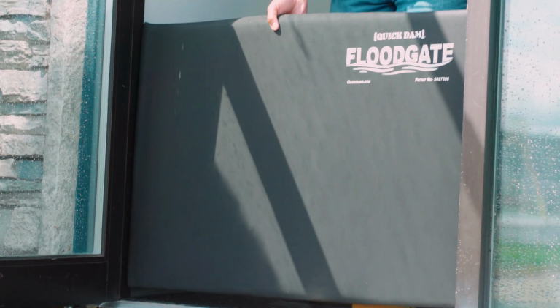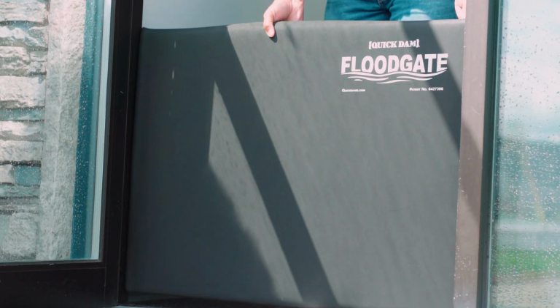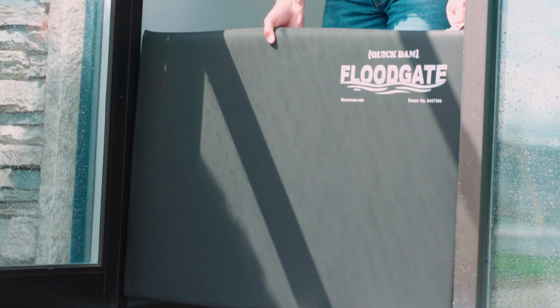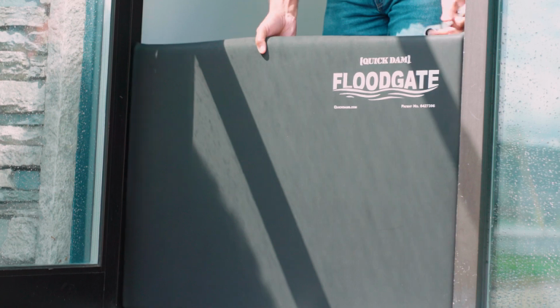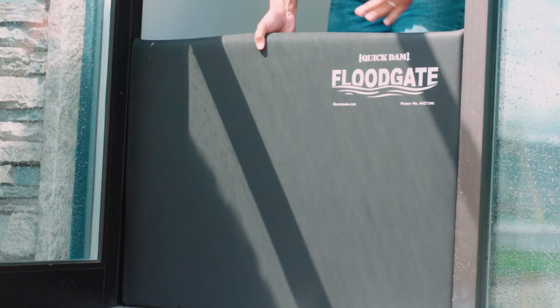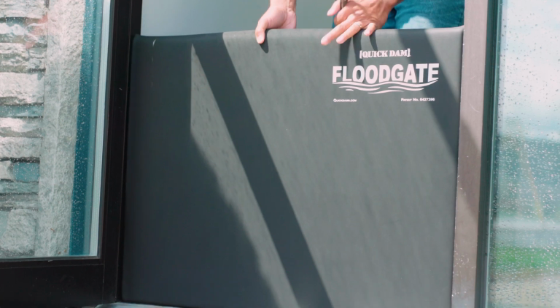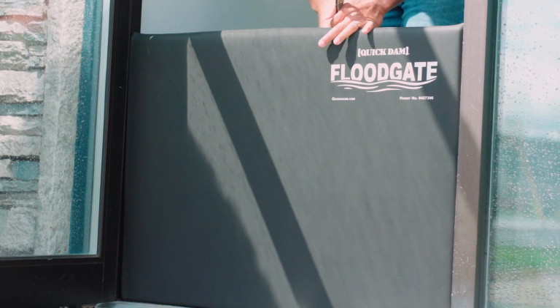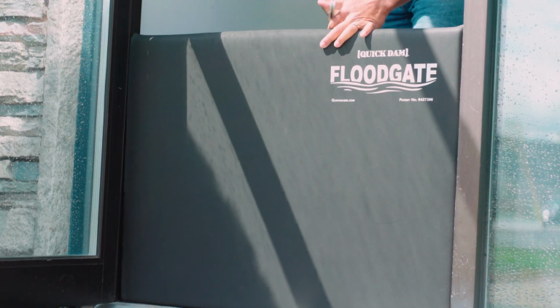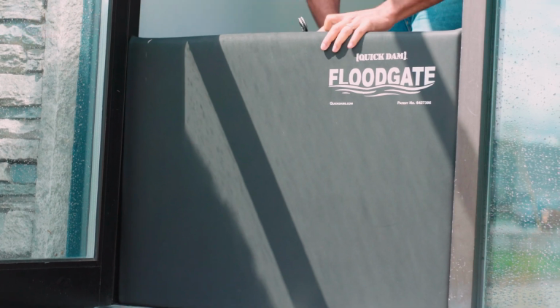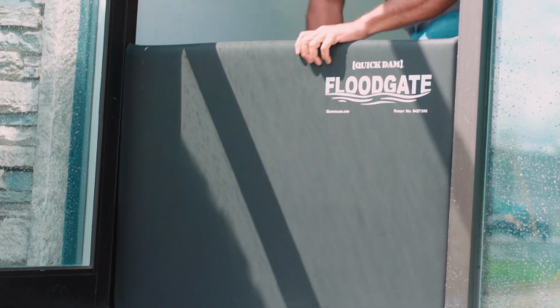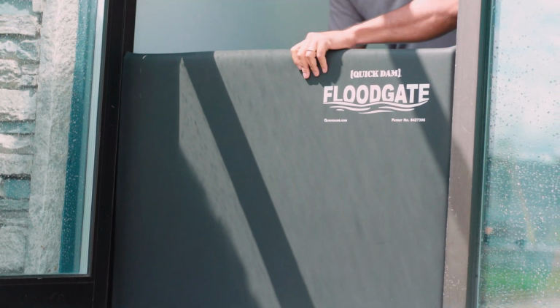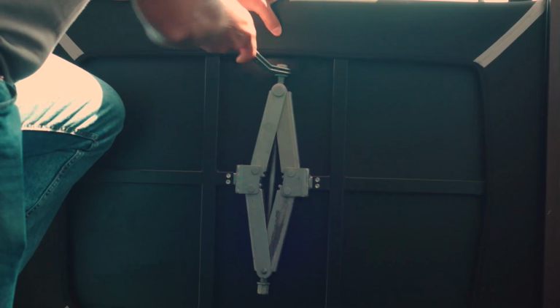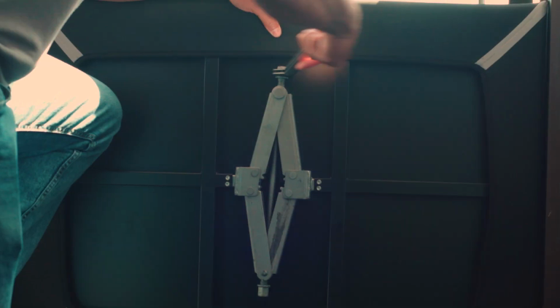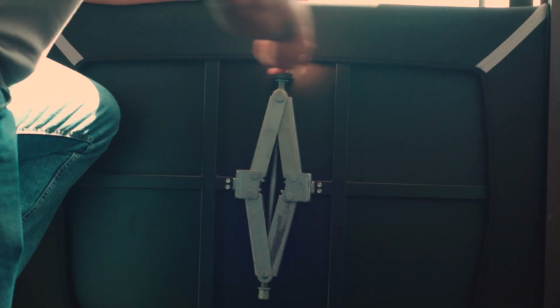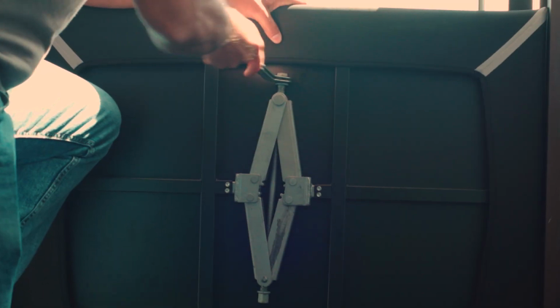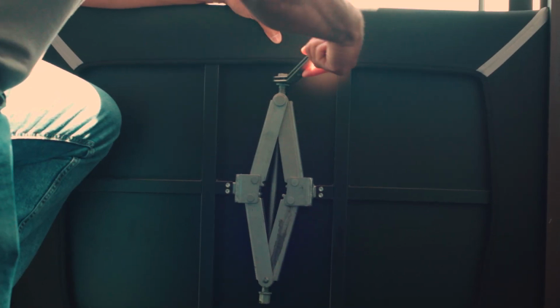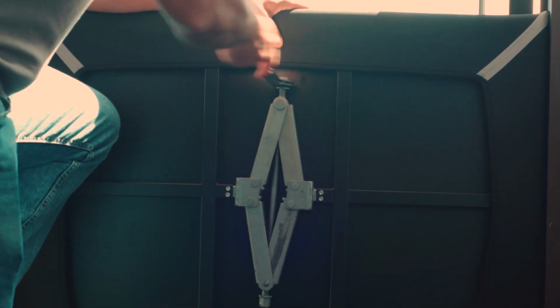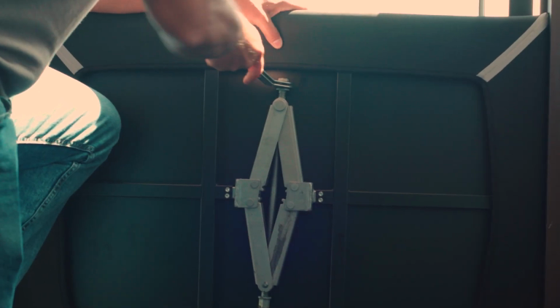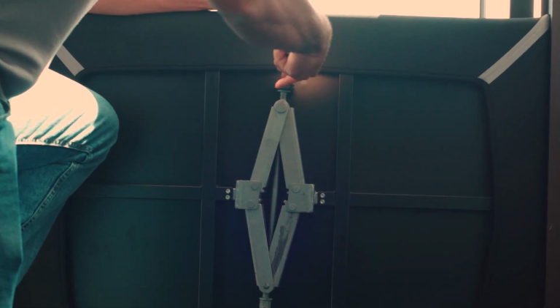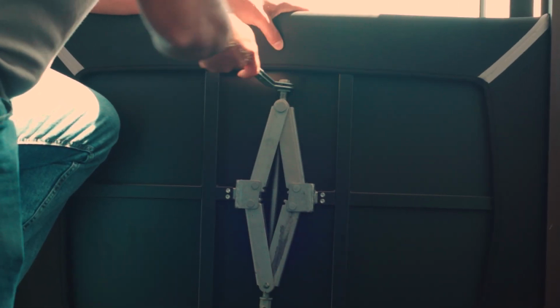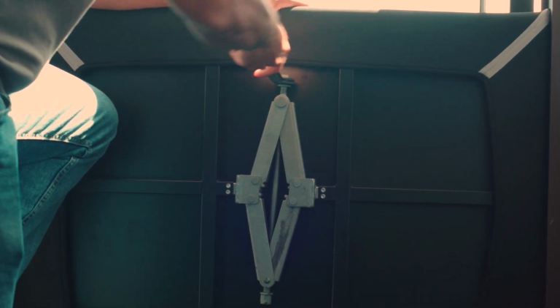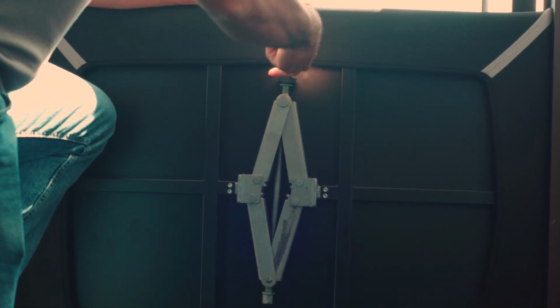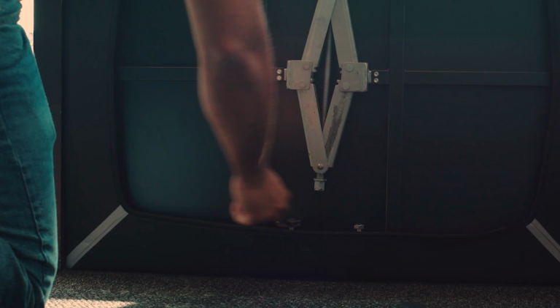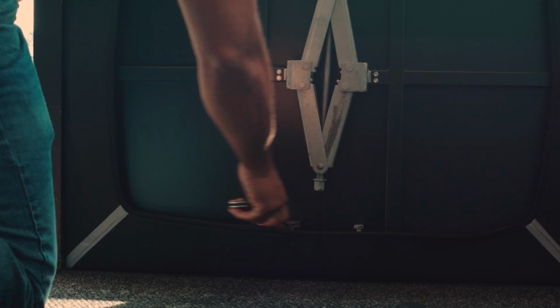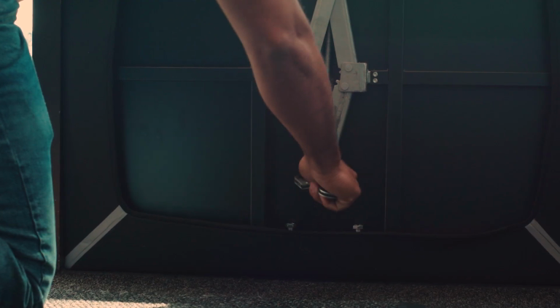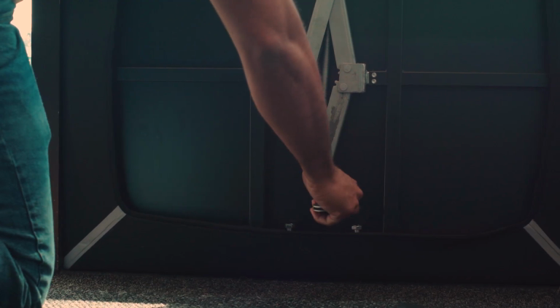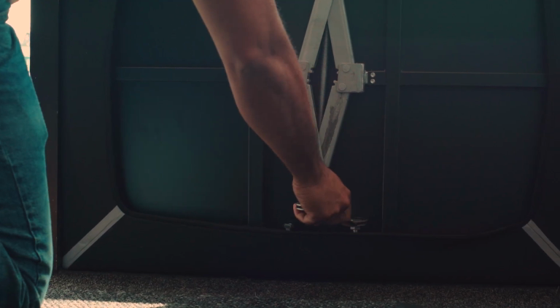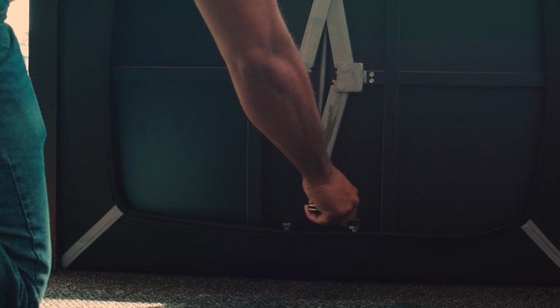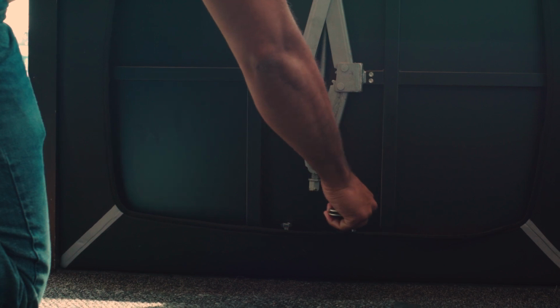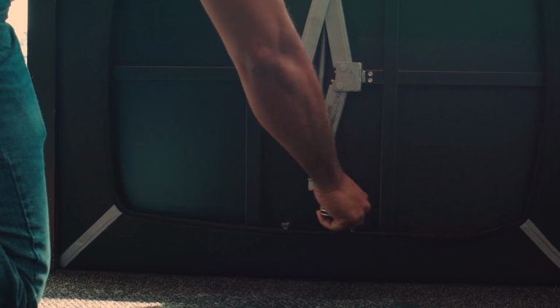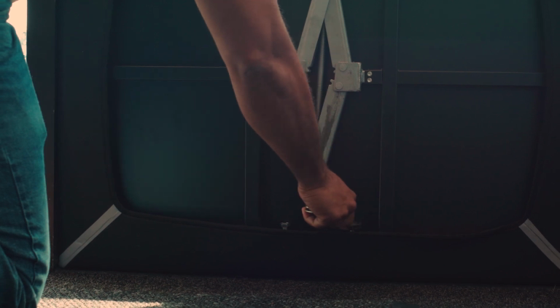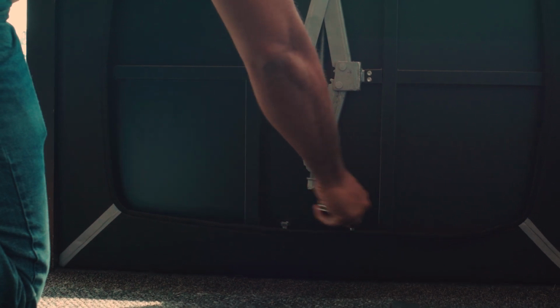Simply stand them in the doorway, expand the jack, and seal off the perimeter with our new state-of-the-art neoprene sleeves.